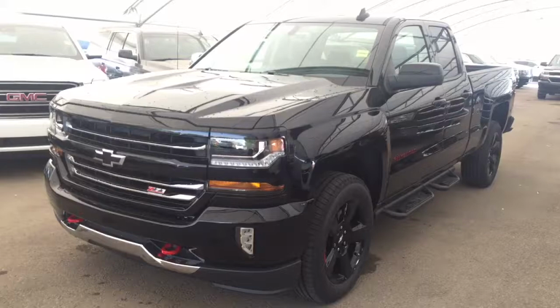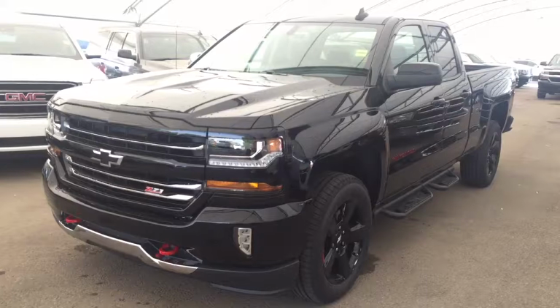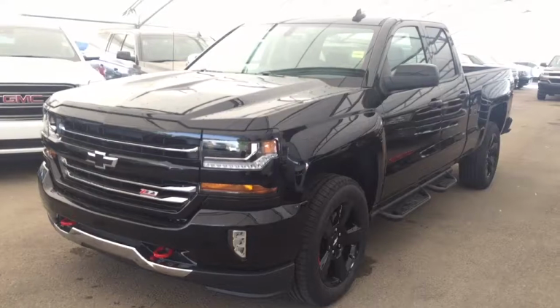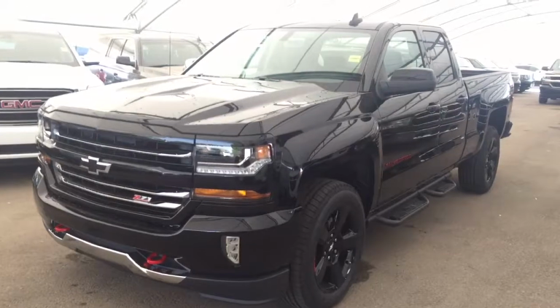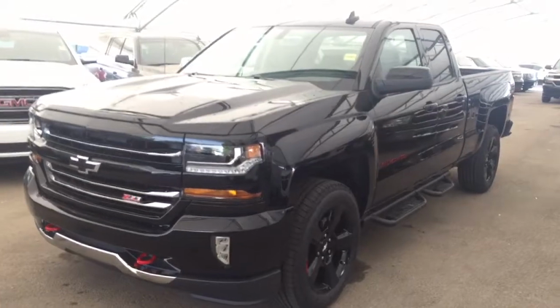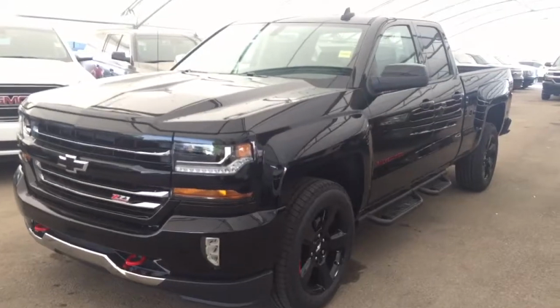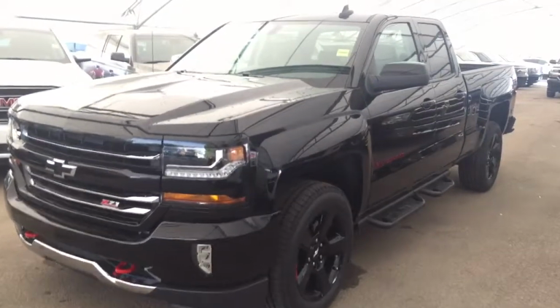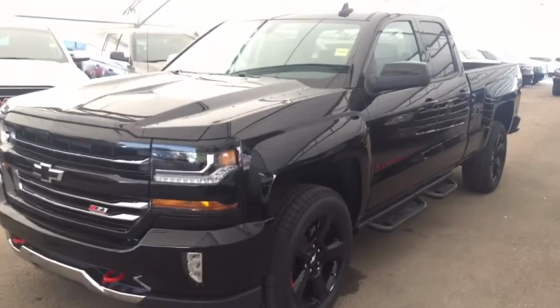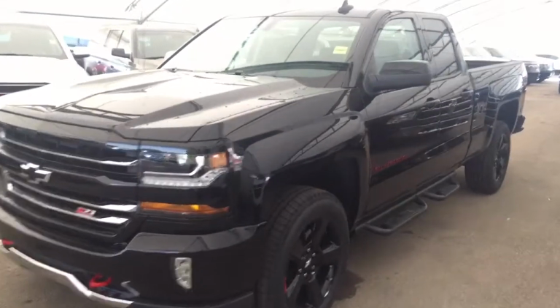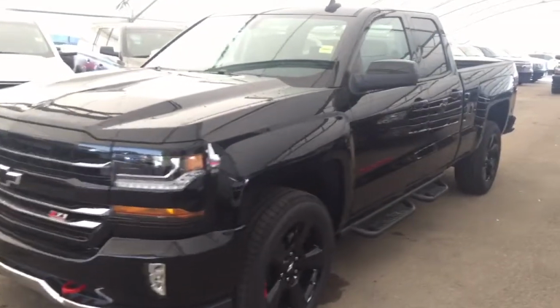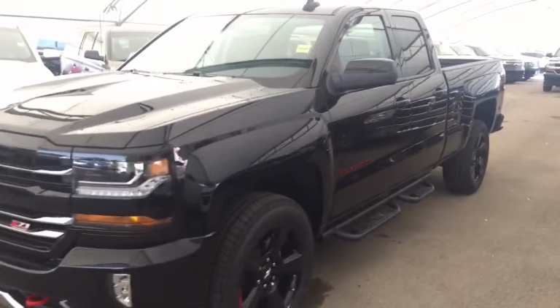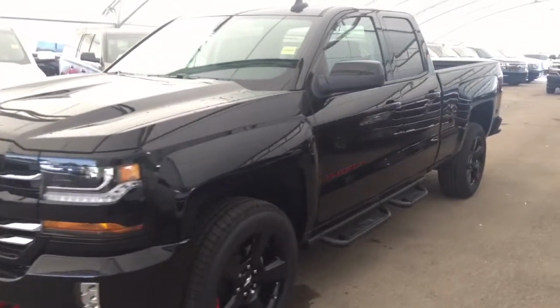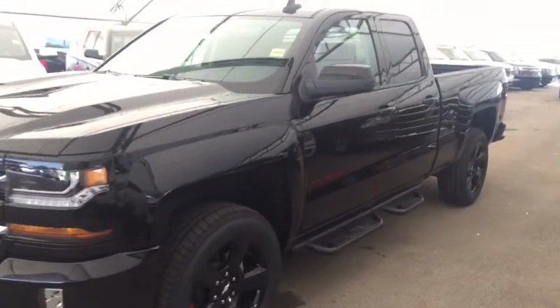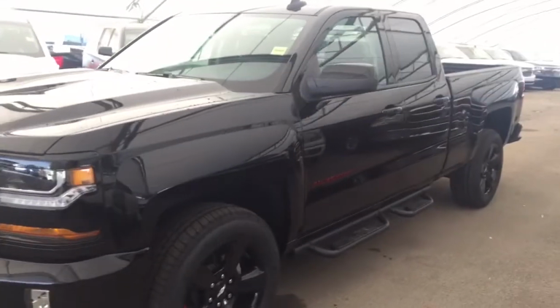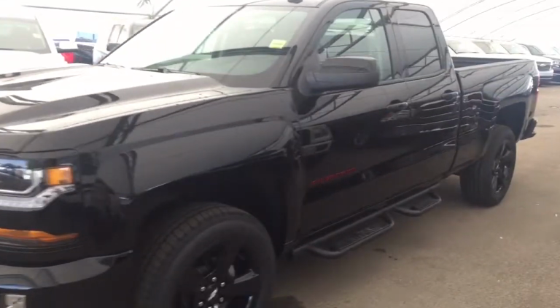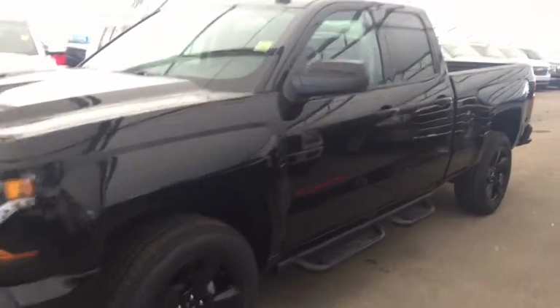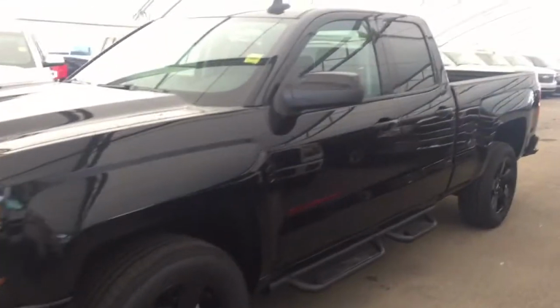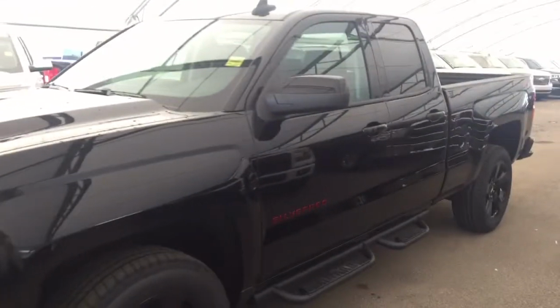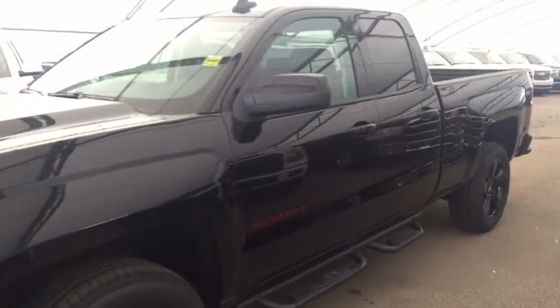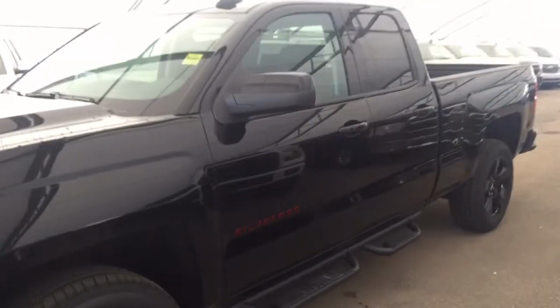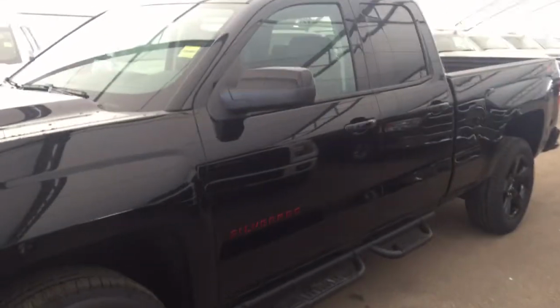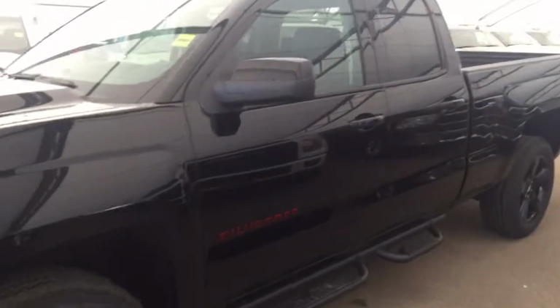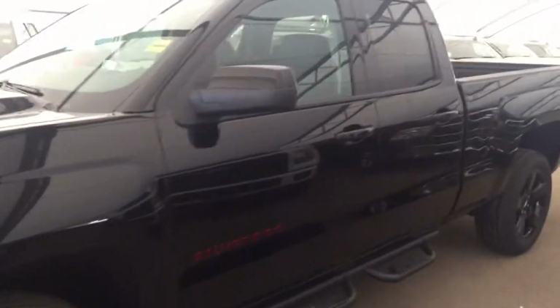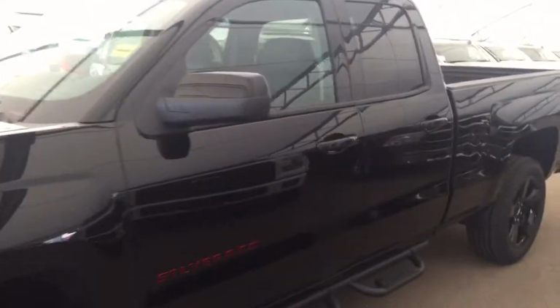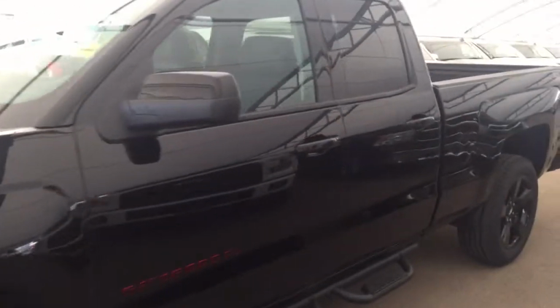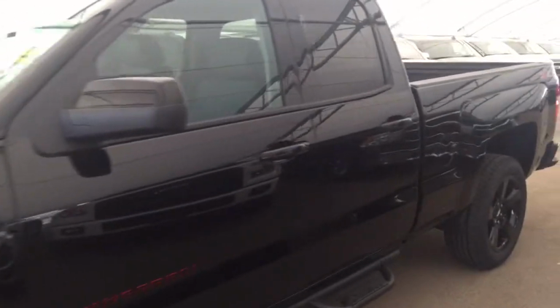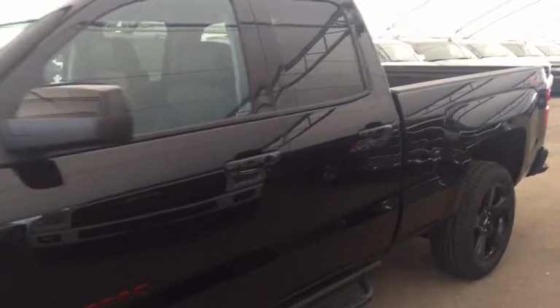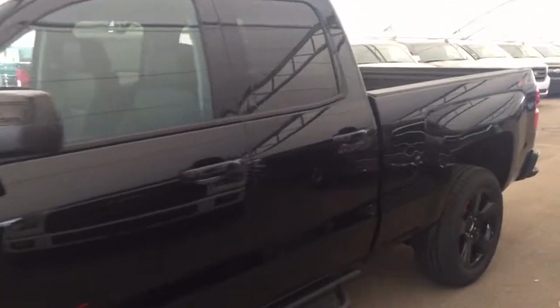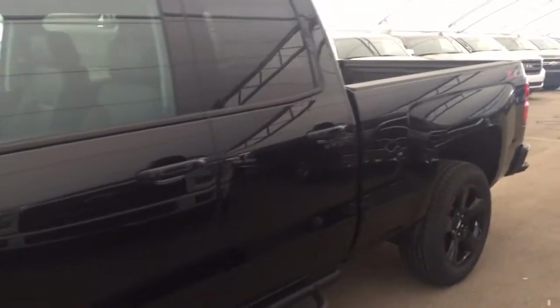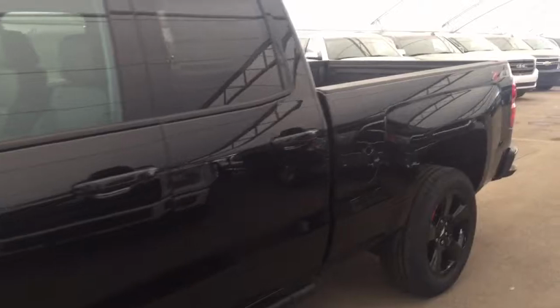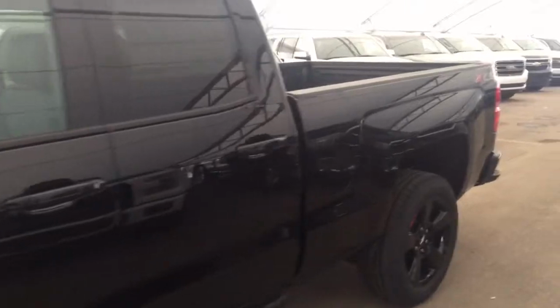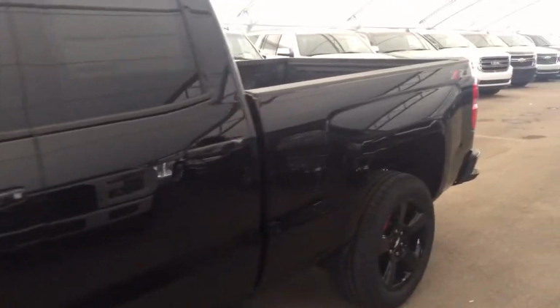Welcome to Davis Chevrolet. This is a 2018 Chevrolet Silverado in the color black.